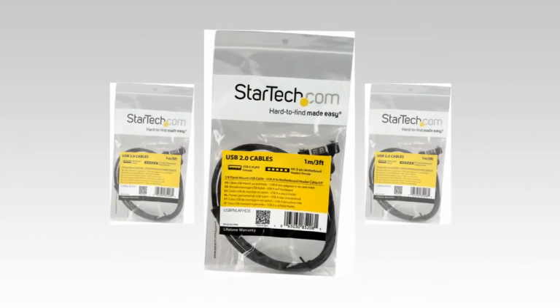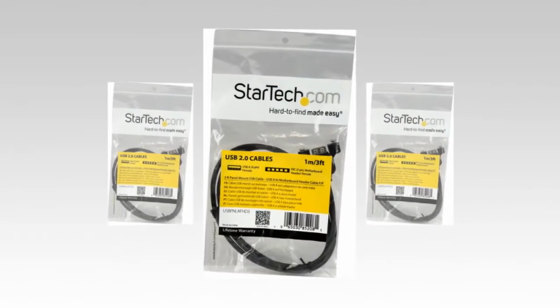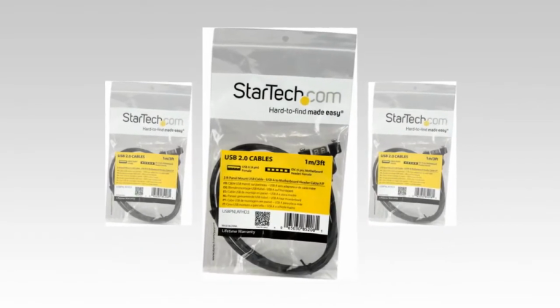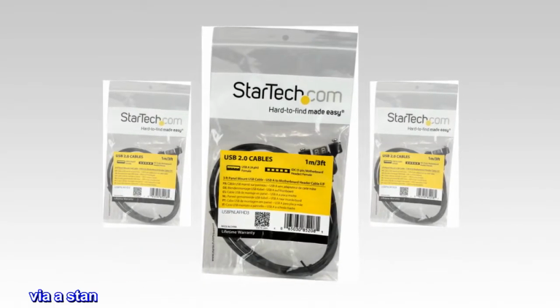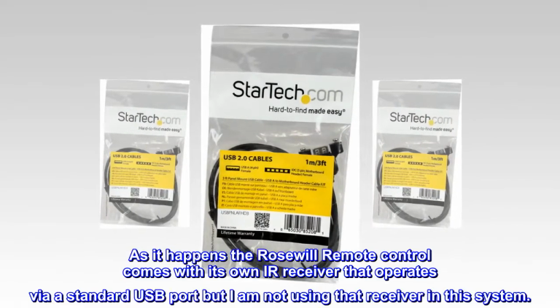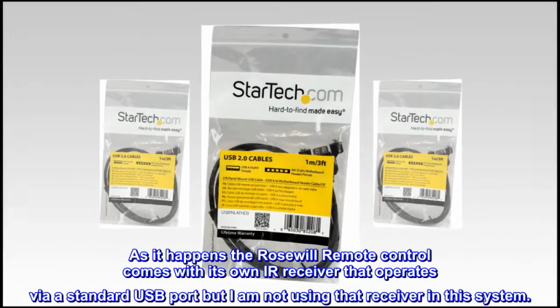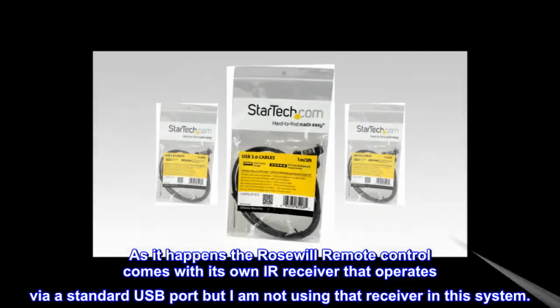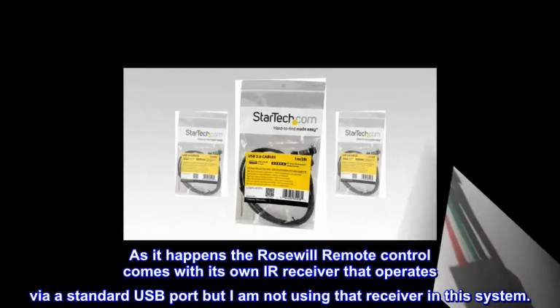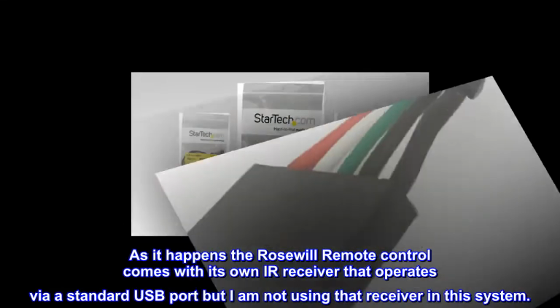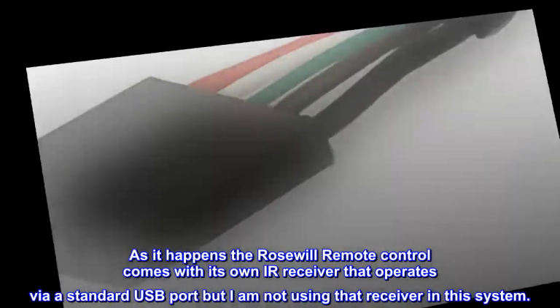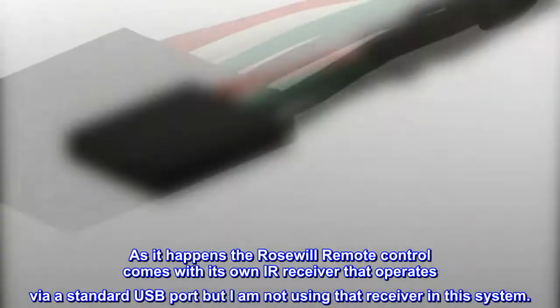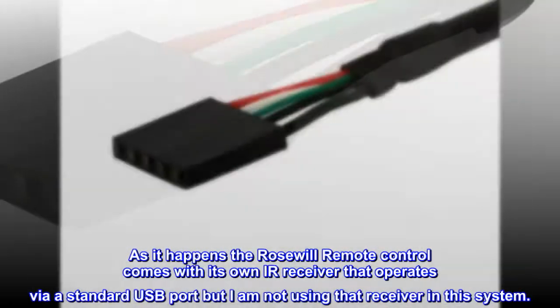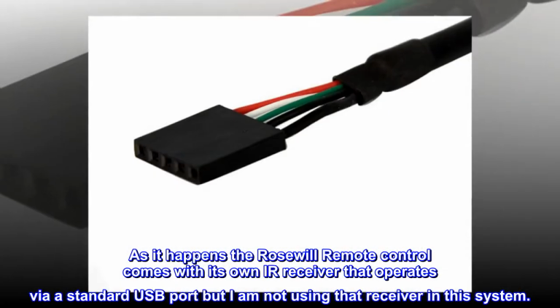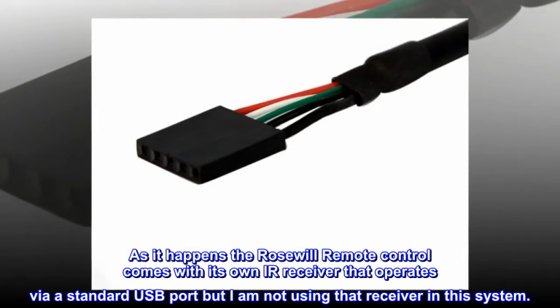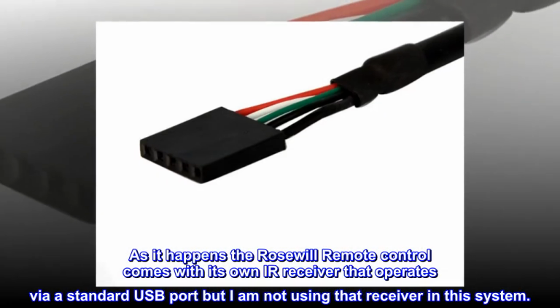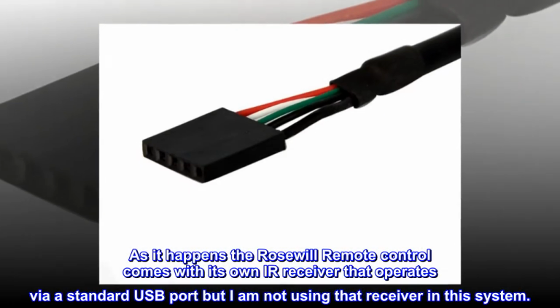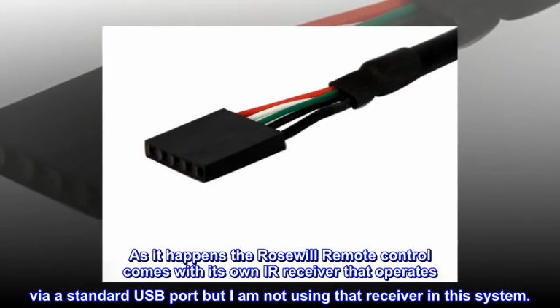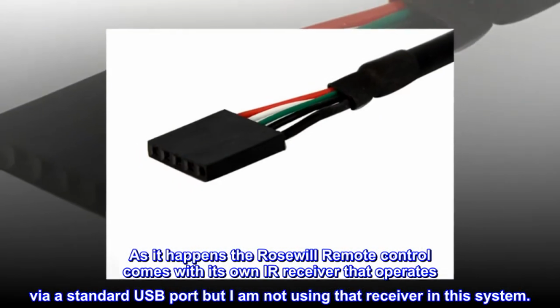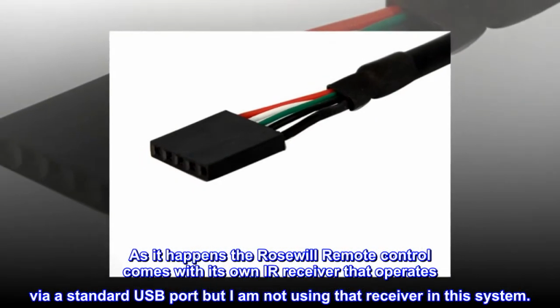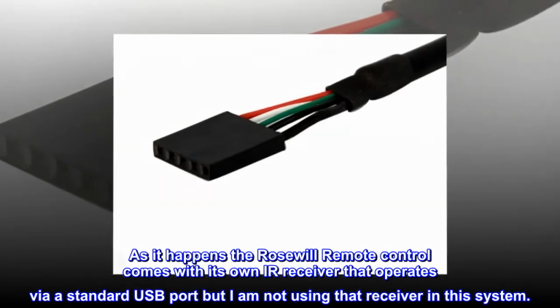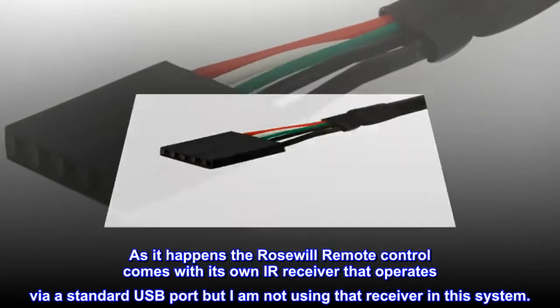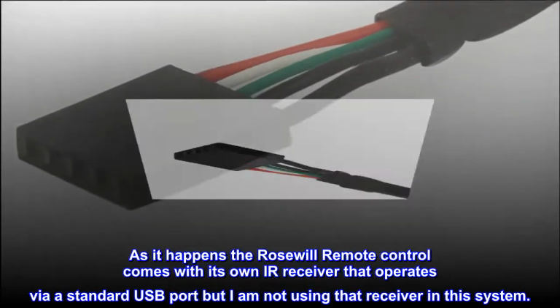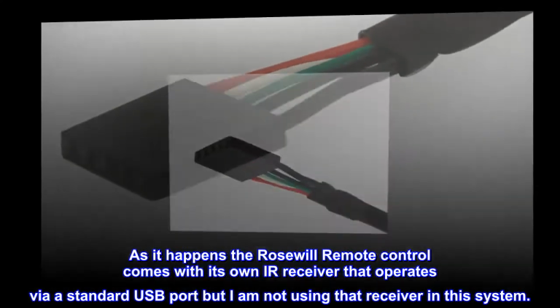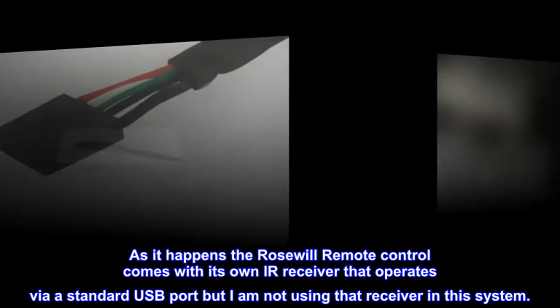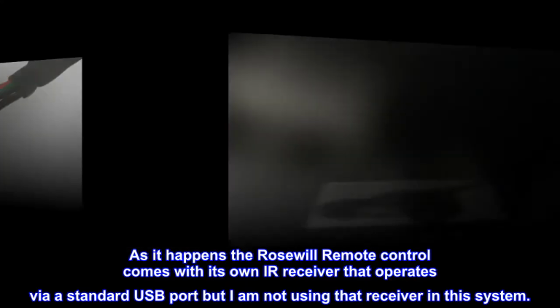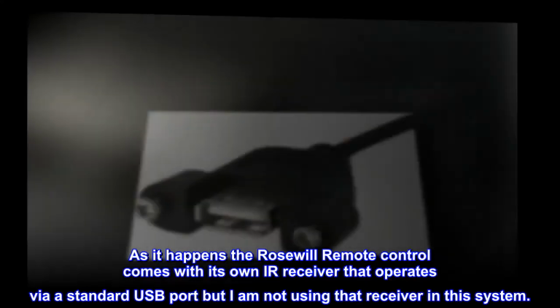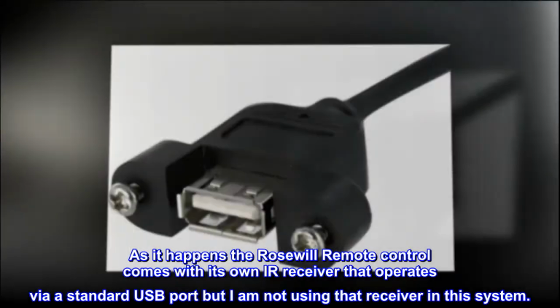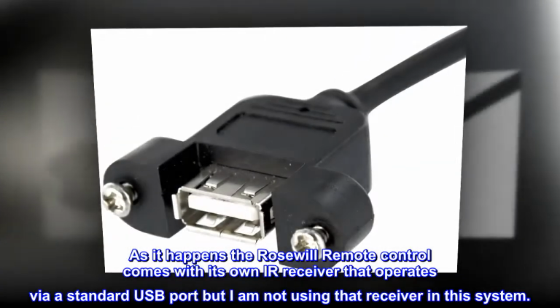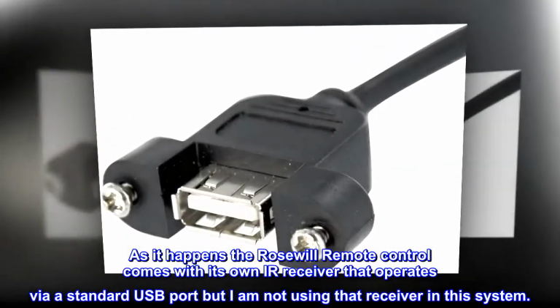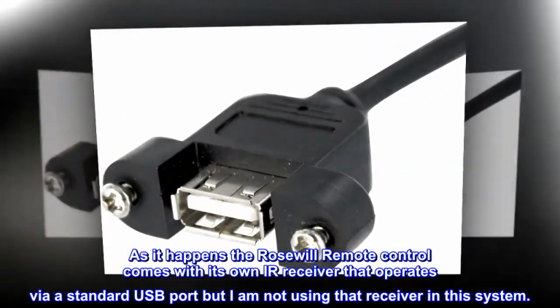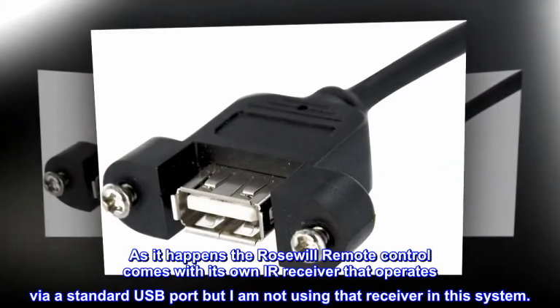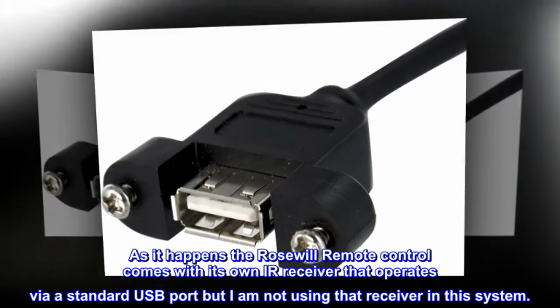As it happens, the Rosewill remote control comes with its own IR receiver that operates via standard USB port, but I am not using that receiver in this system.